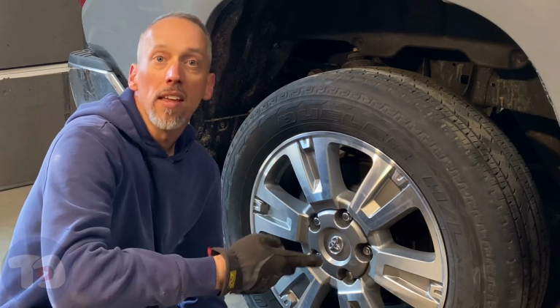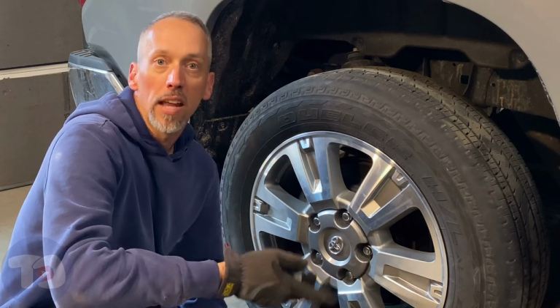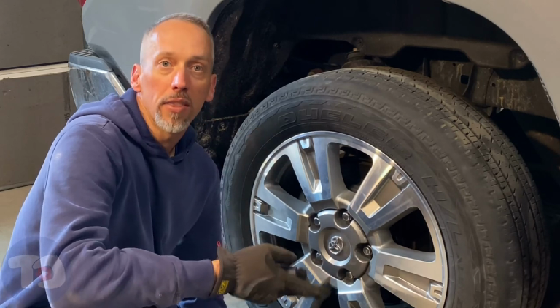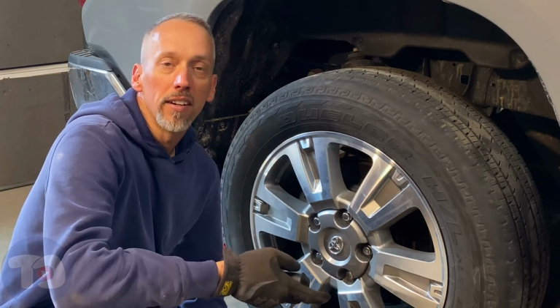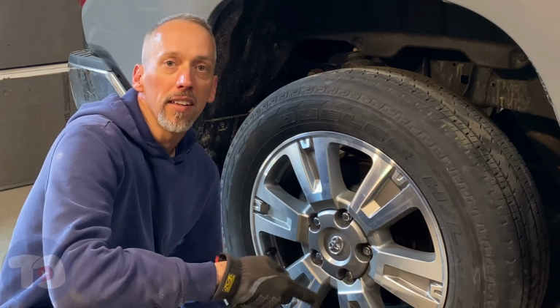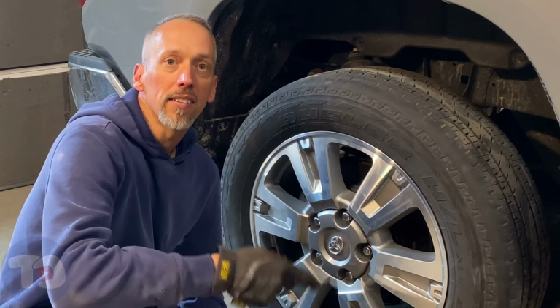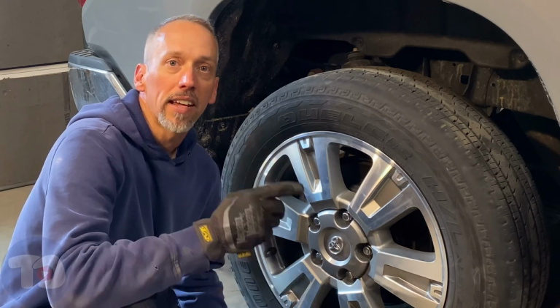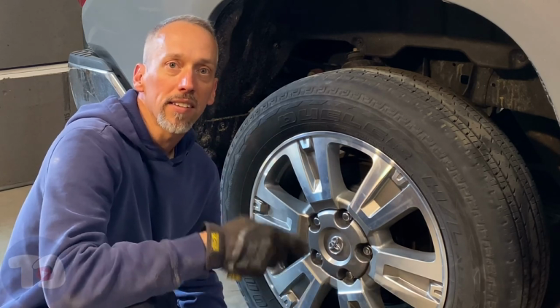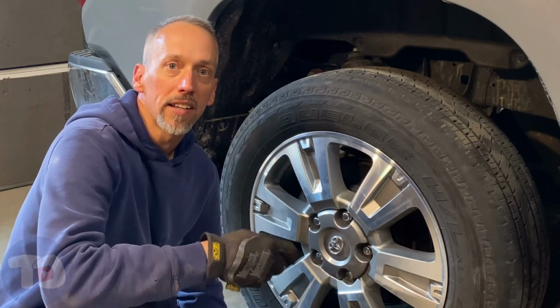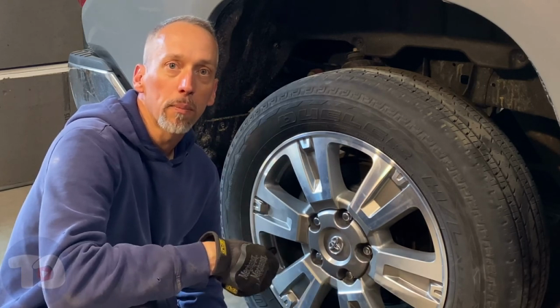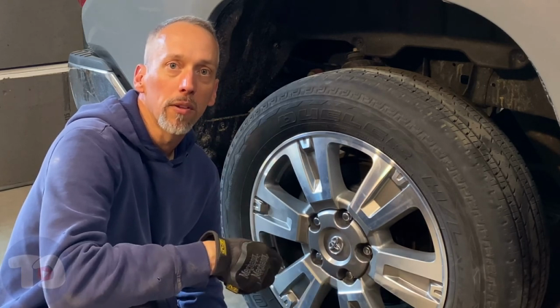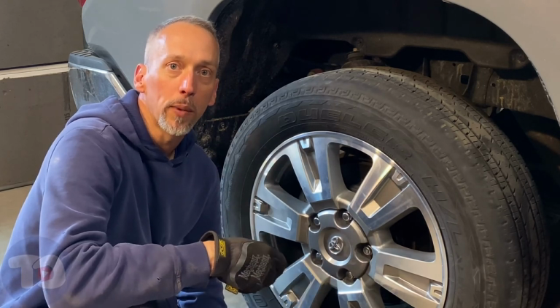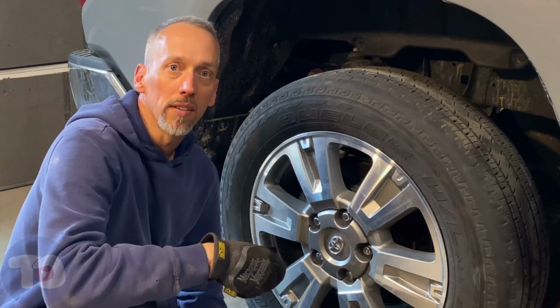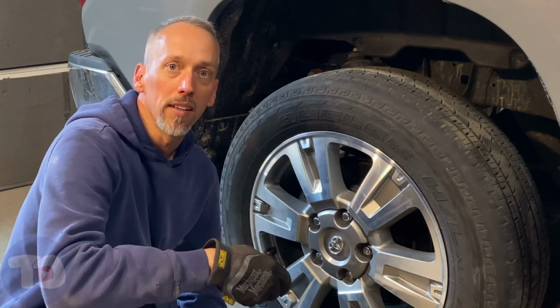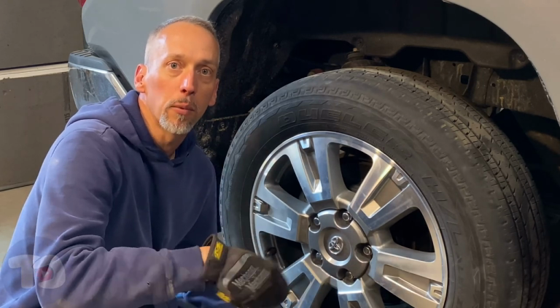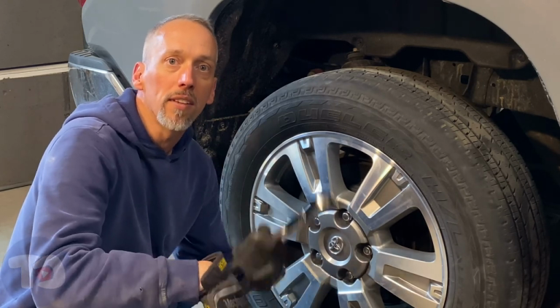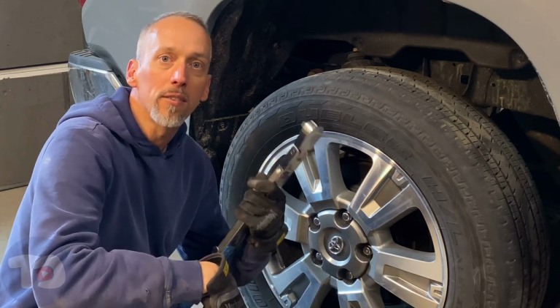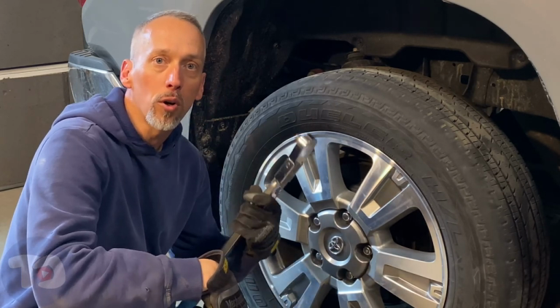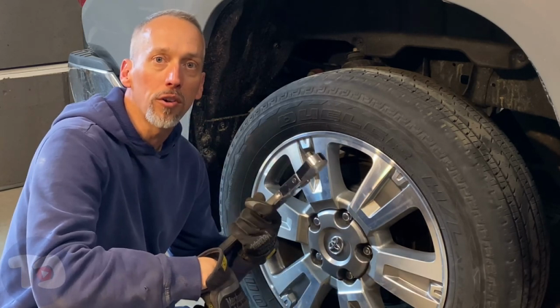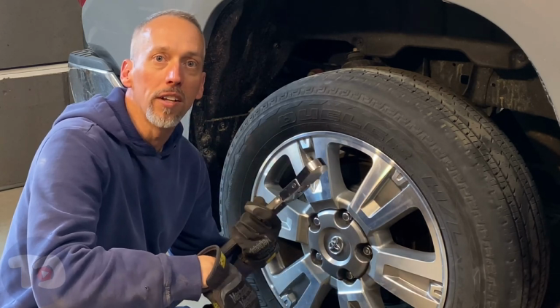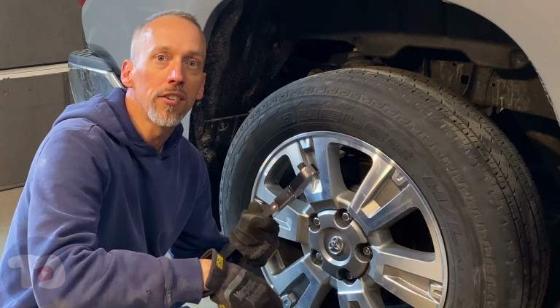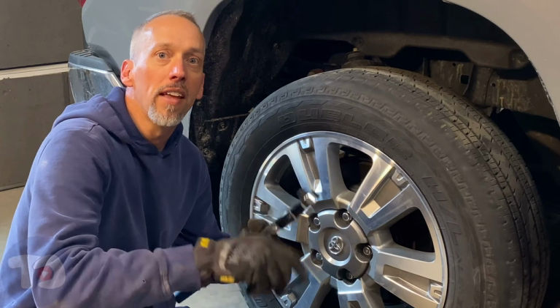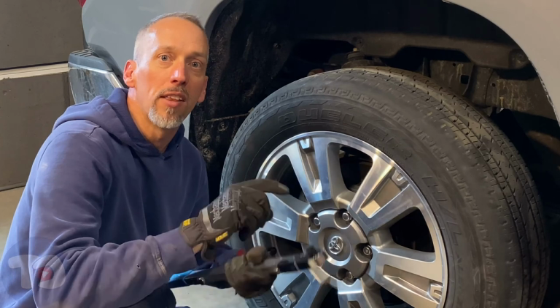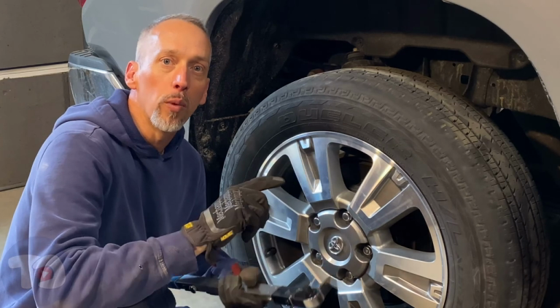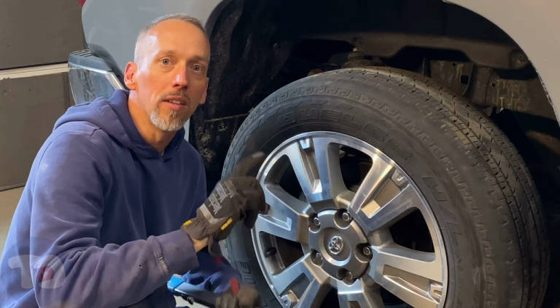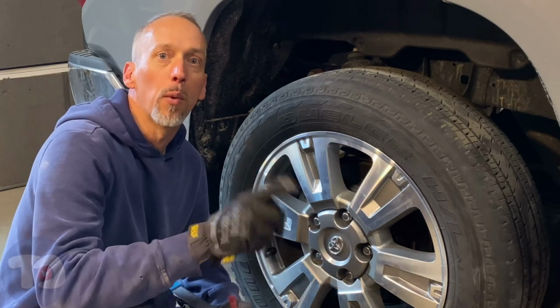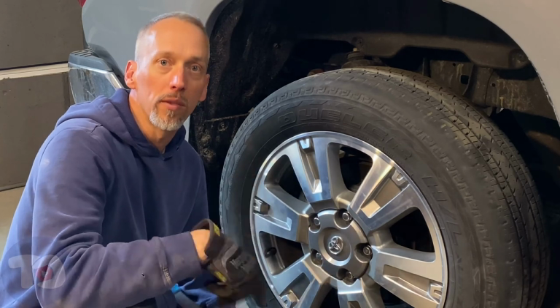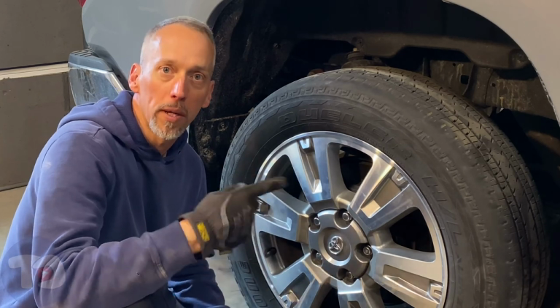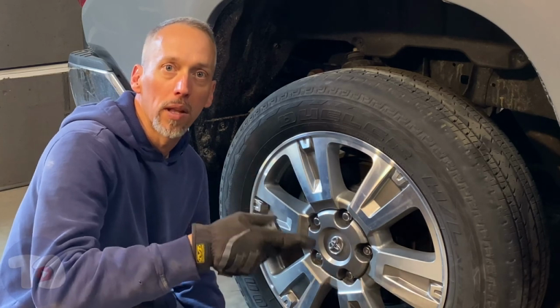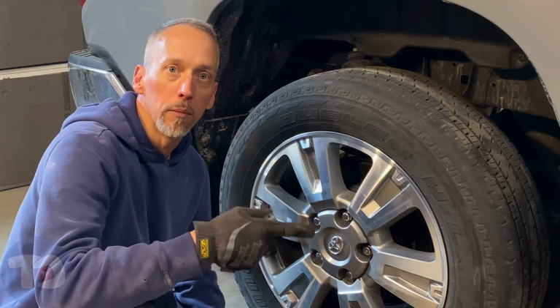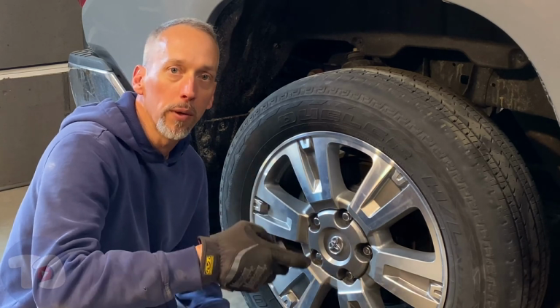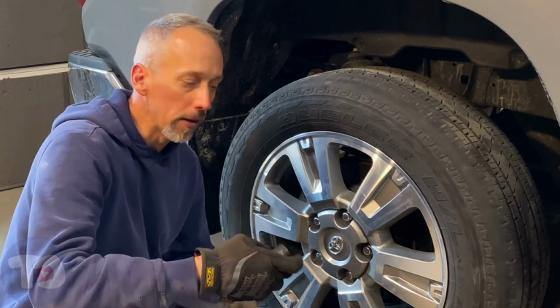Now that it is, I can tighten up those wheel nuts with this torque wrench and the wheels won't spin while I'm doing it.